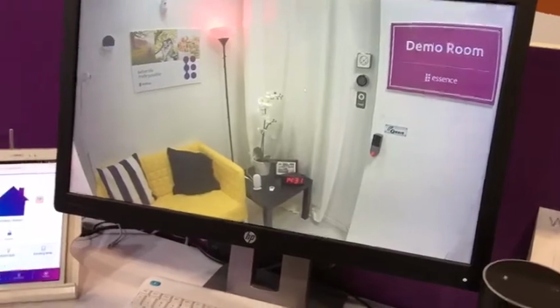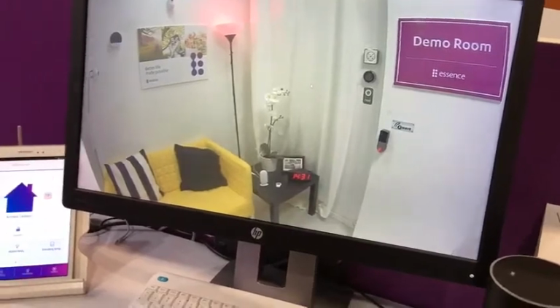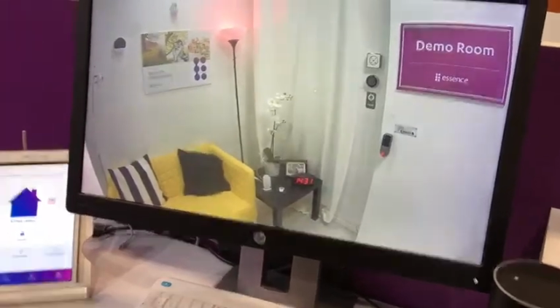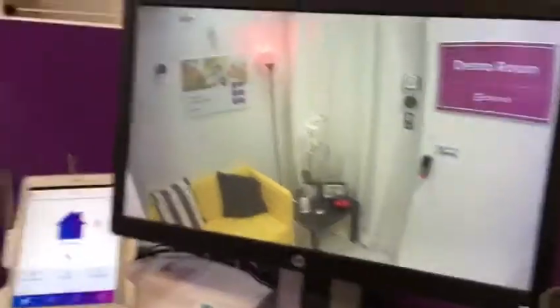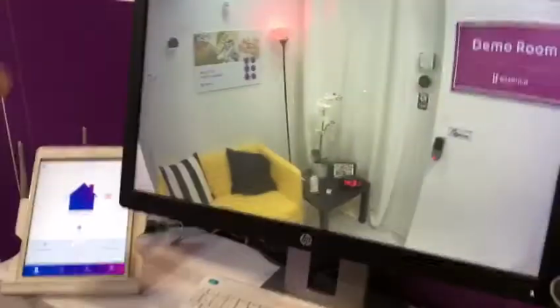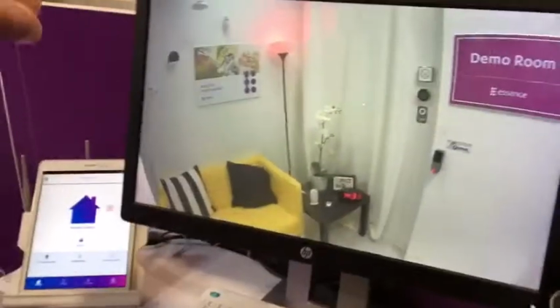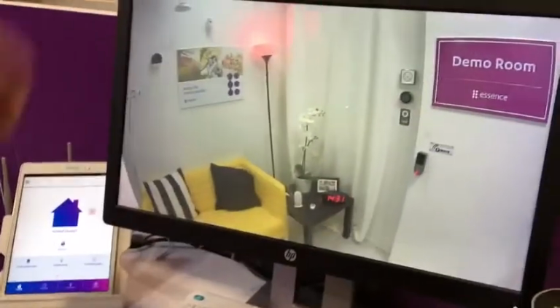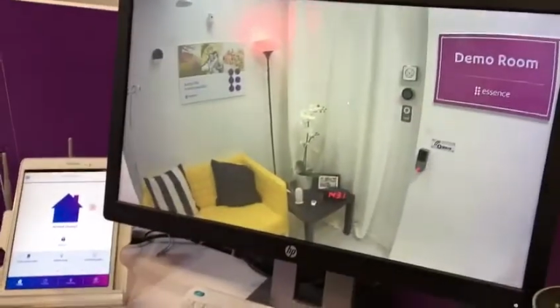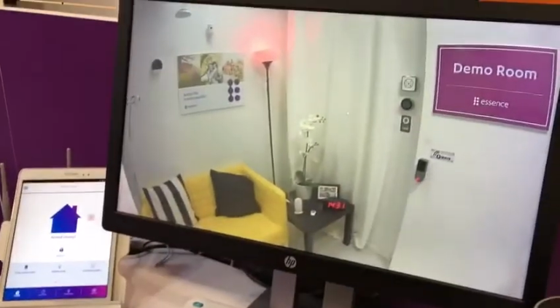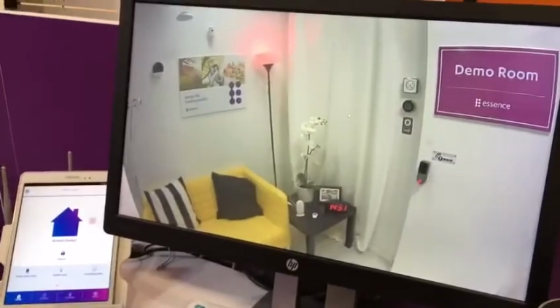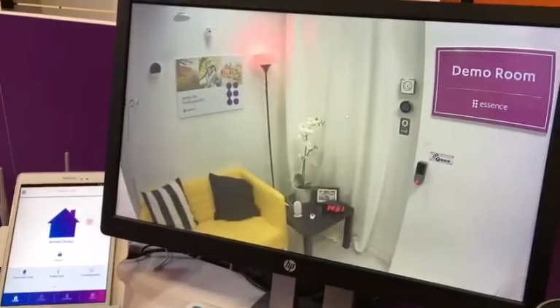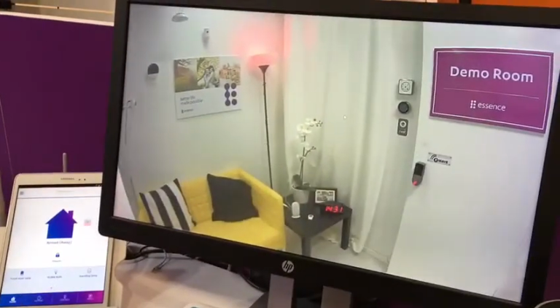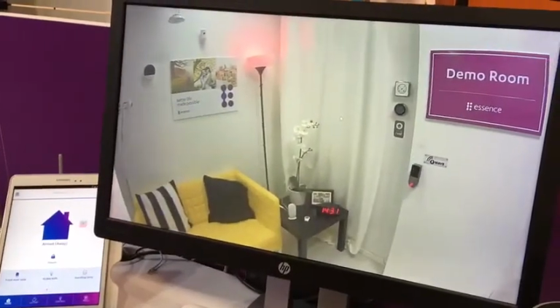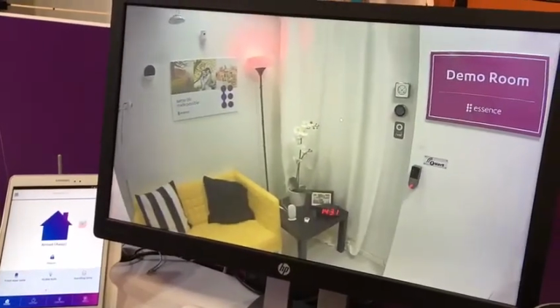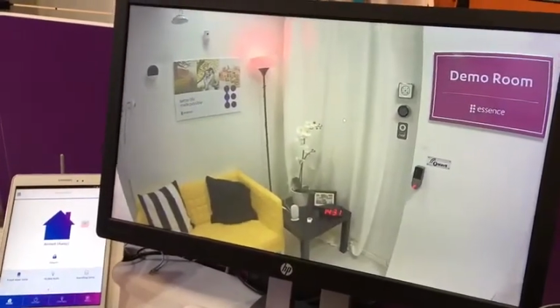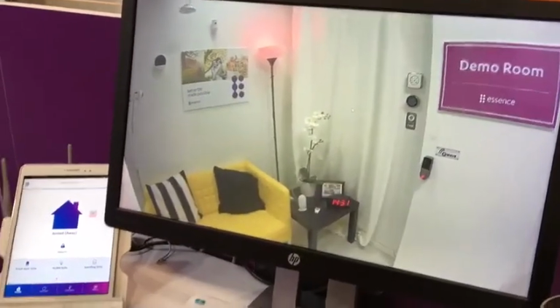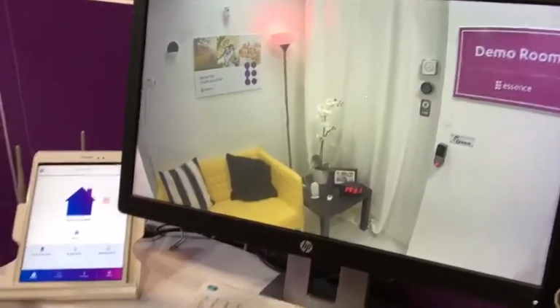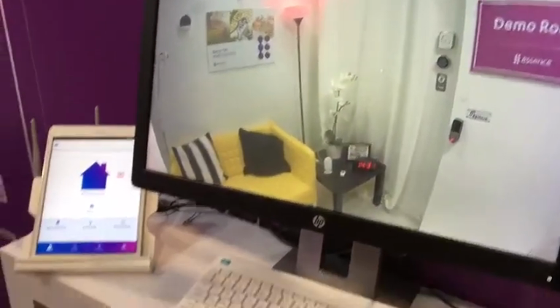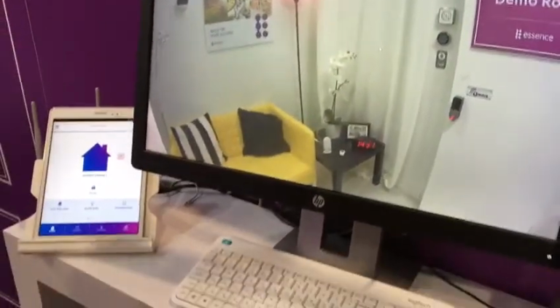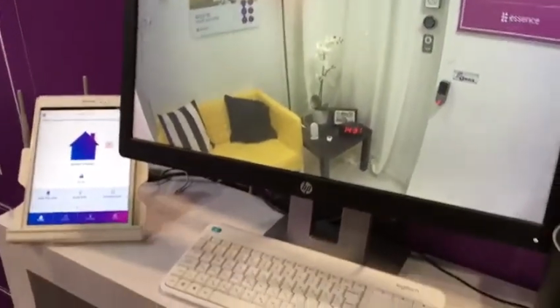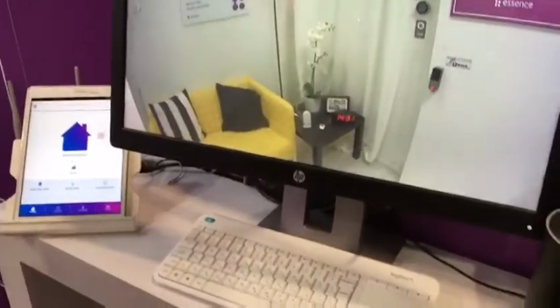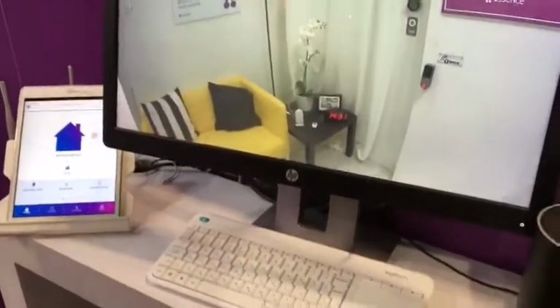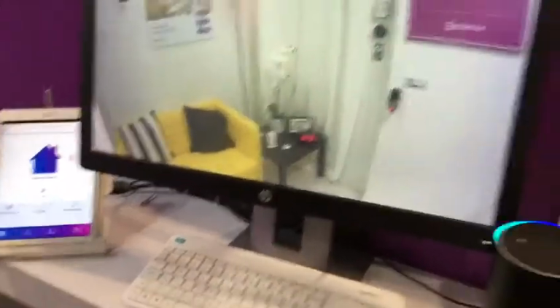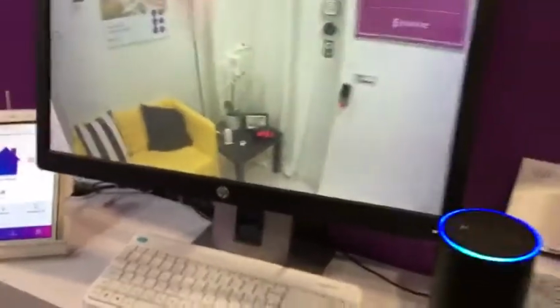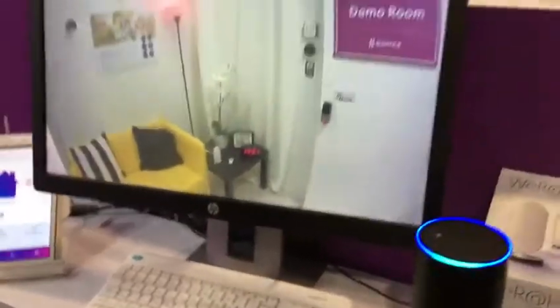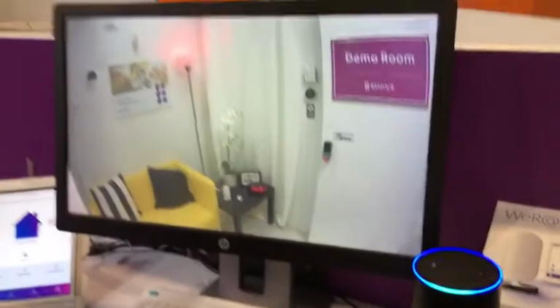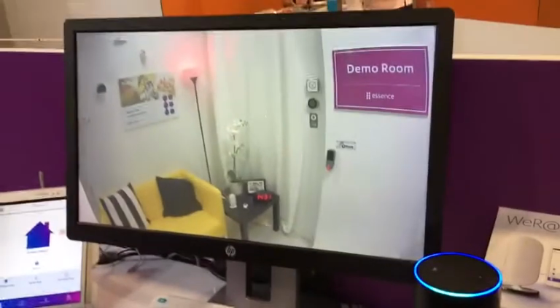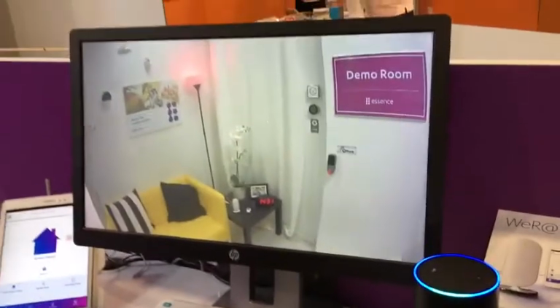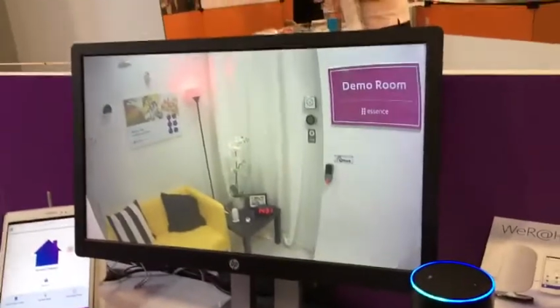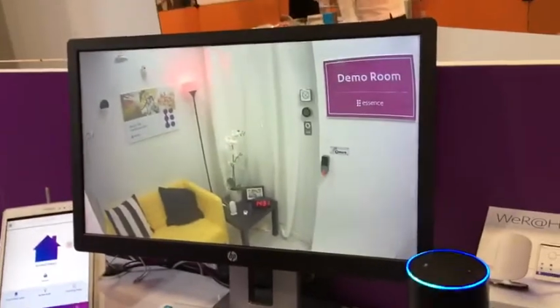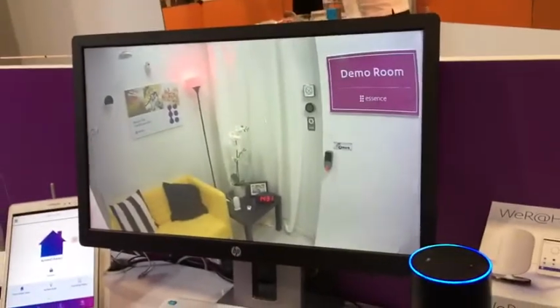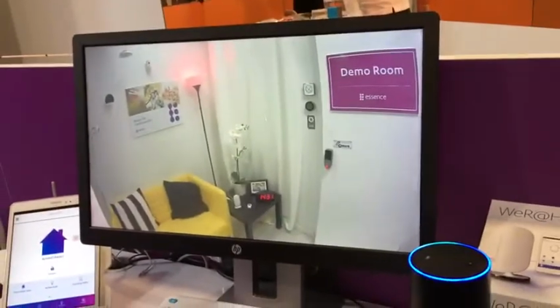Also, I can change the color. Alexa, trigger blue.